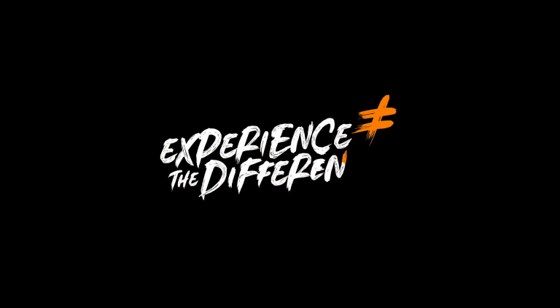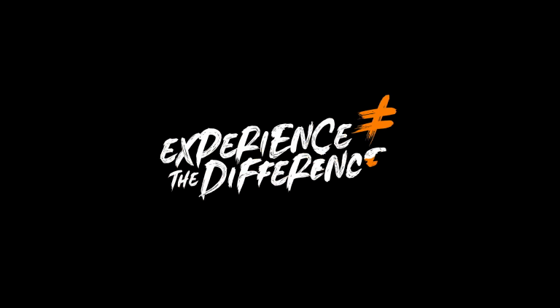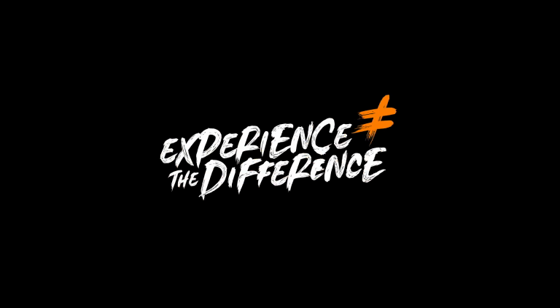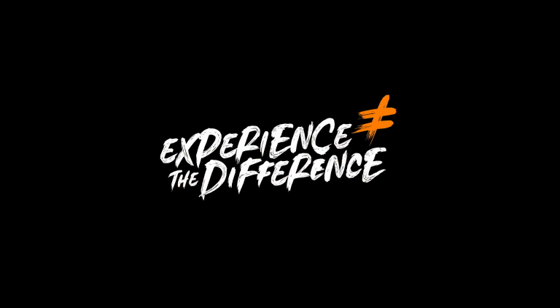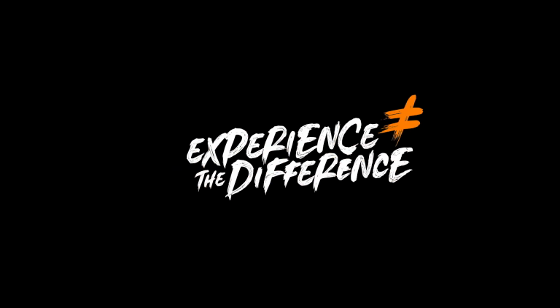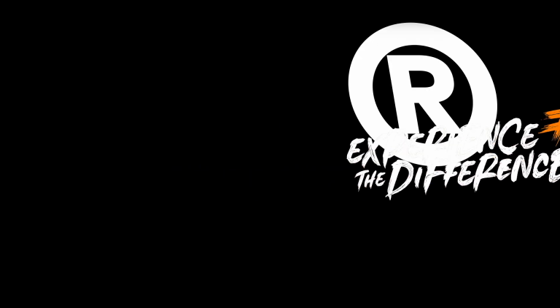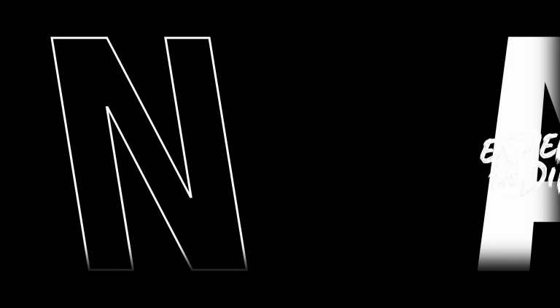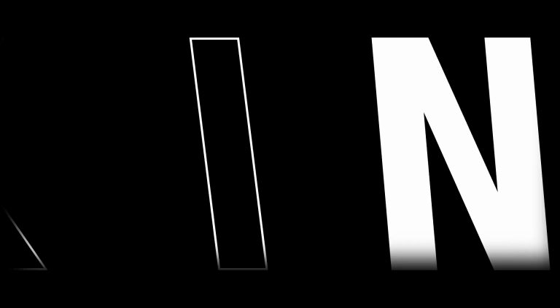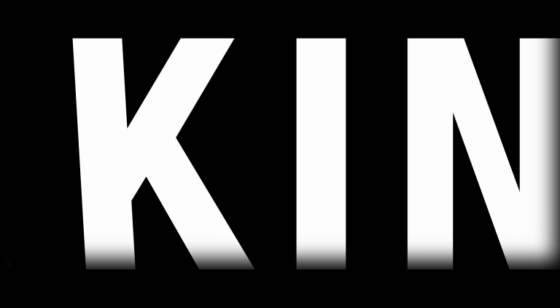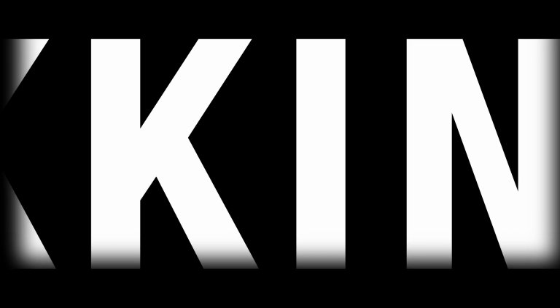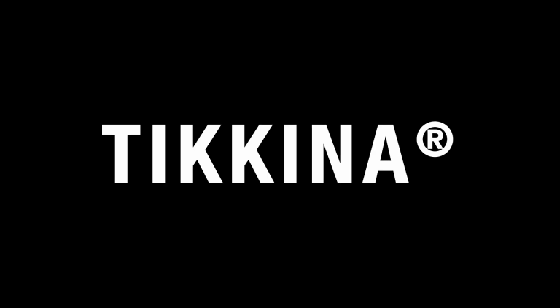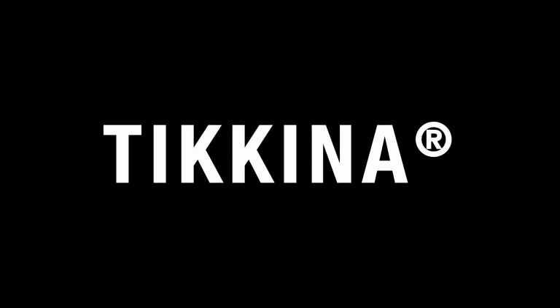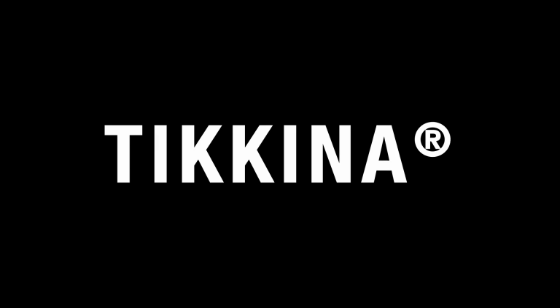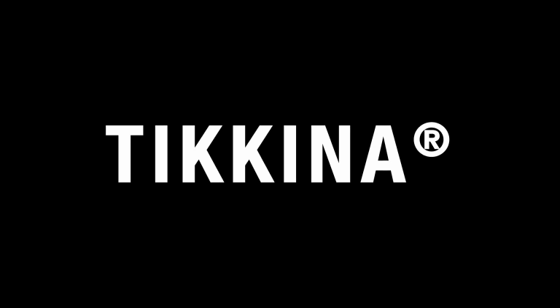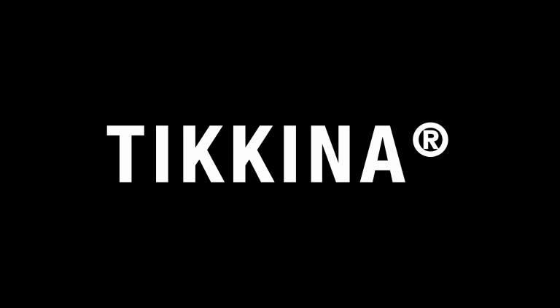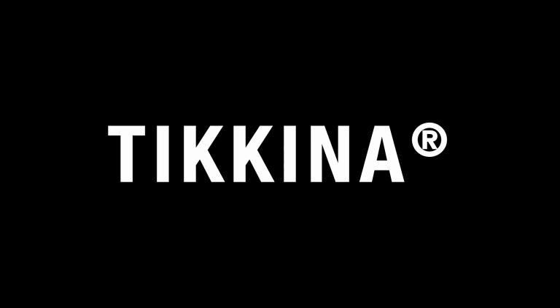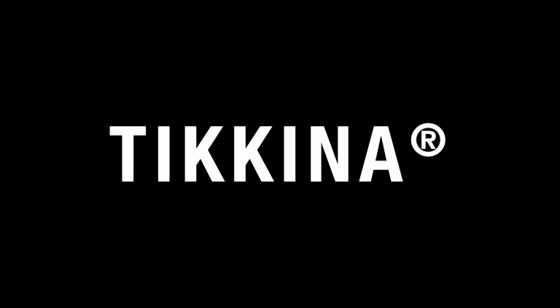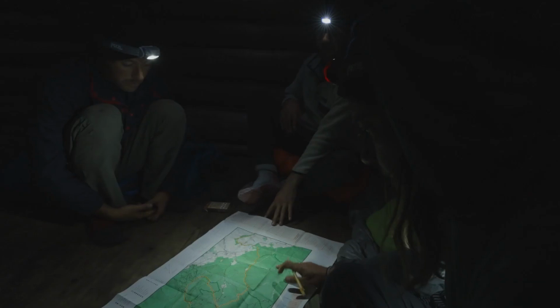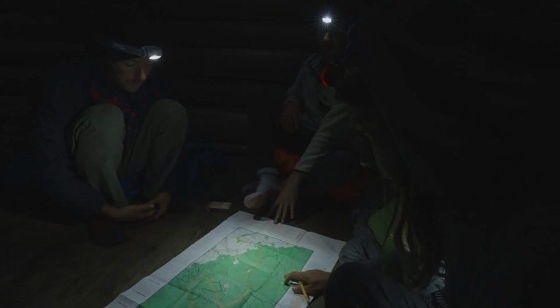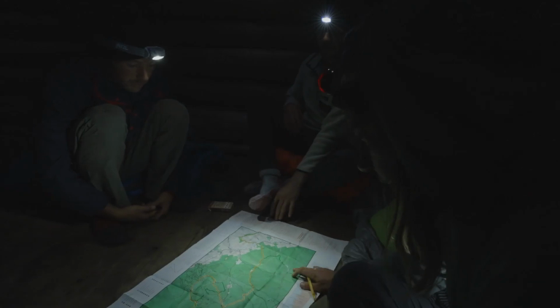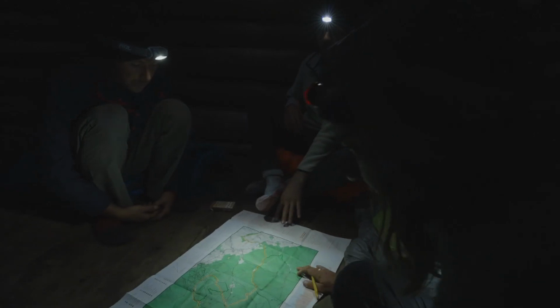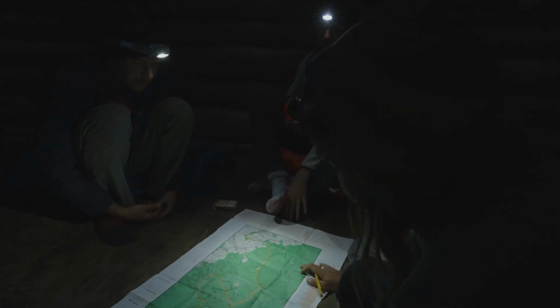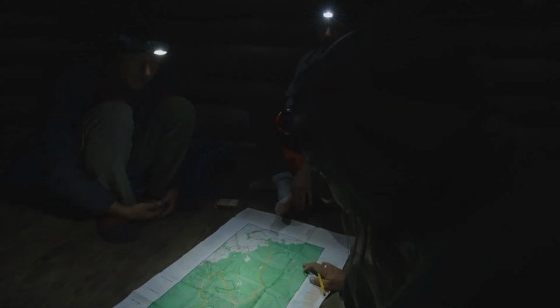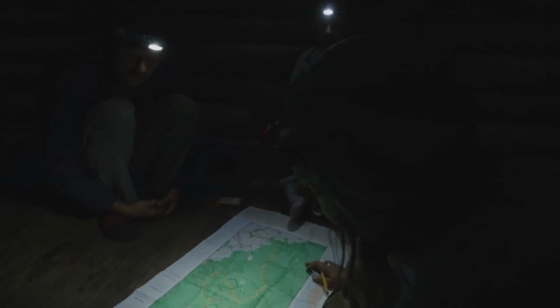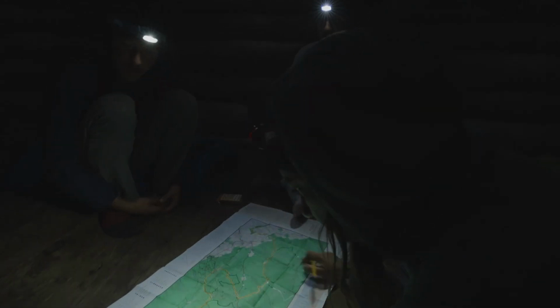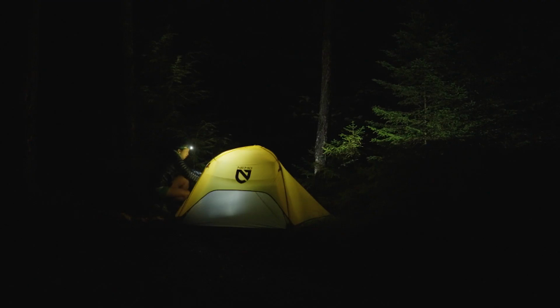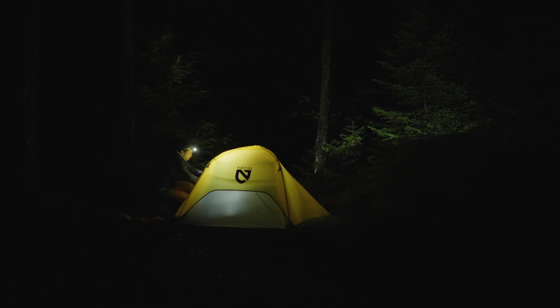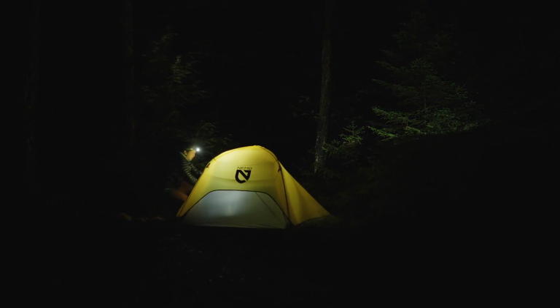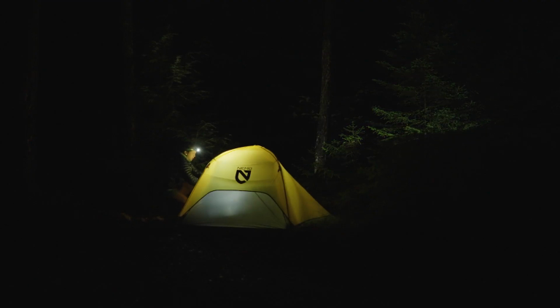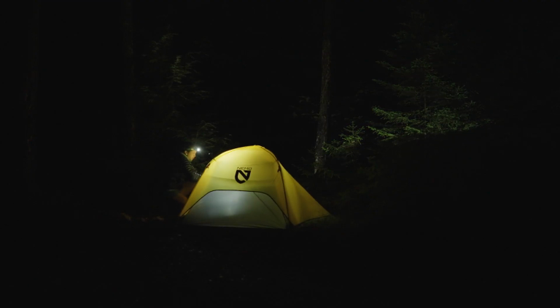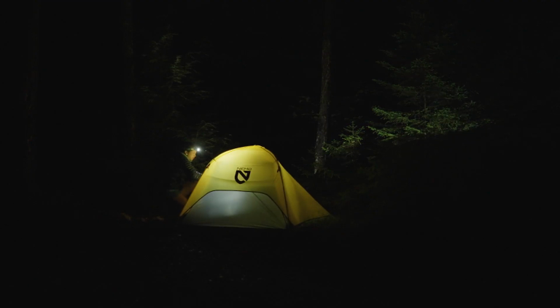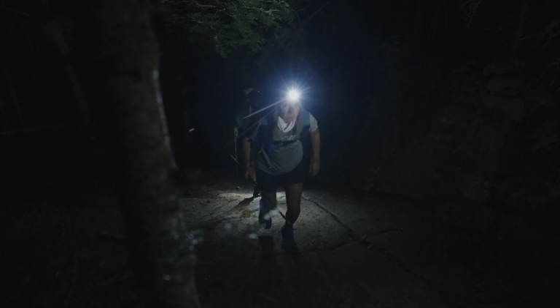The Petzl Takina headlamp is your nighttime companion, whether you're reading in the tent, moving around the campsite, or hiking.